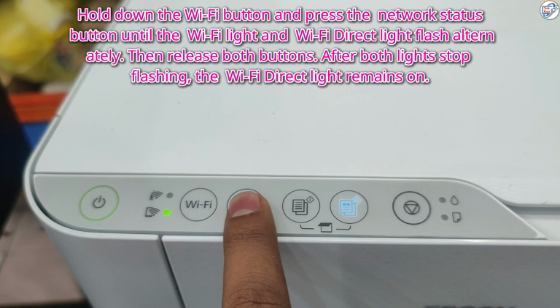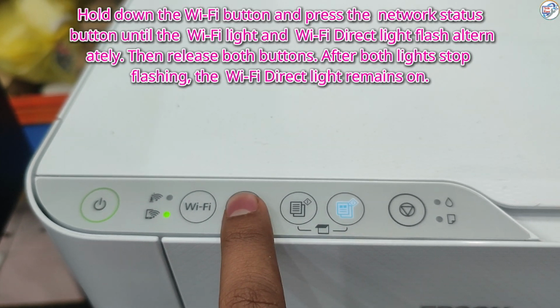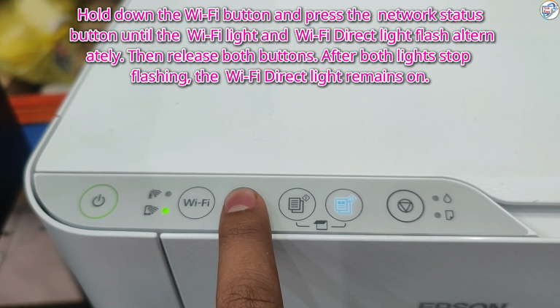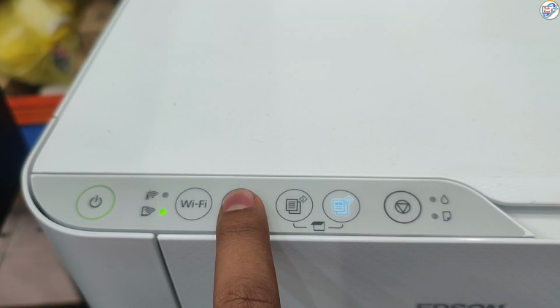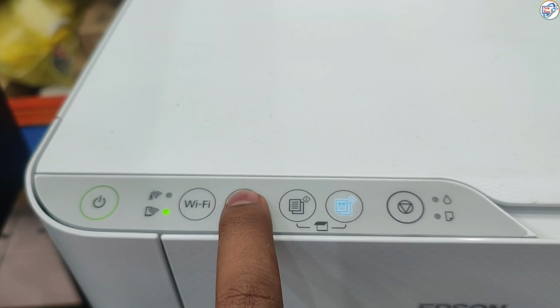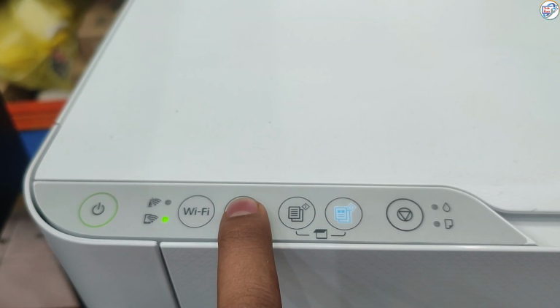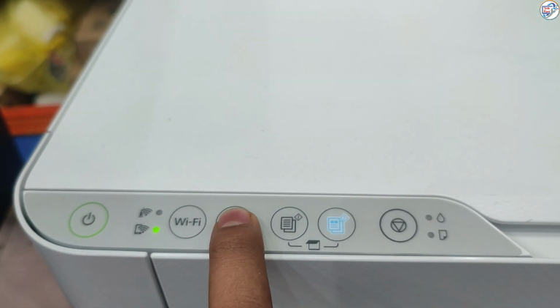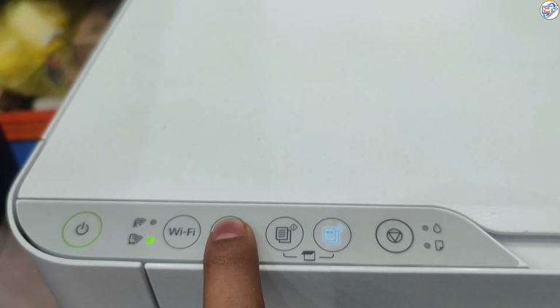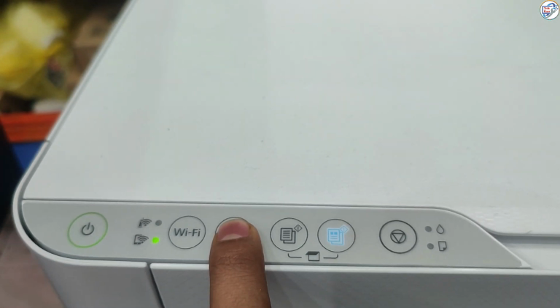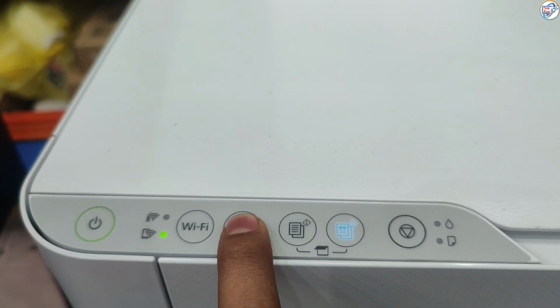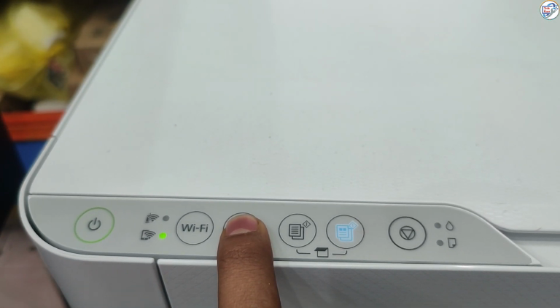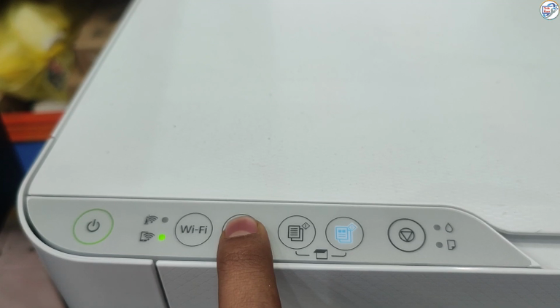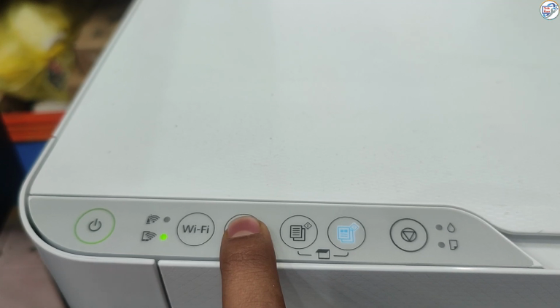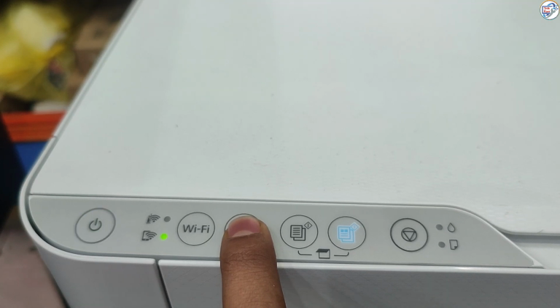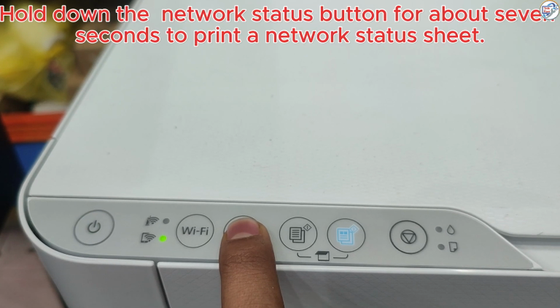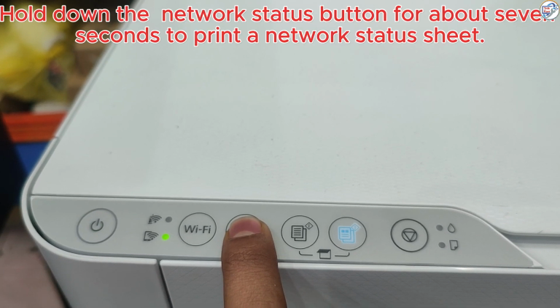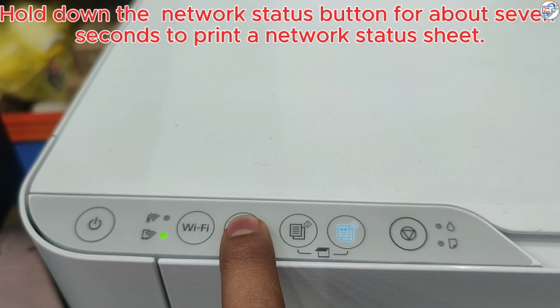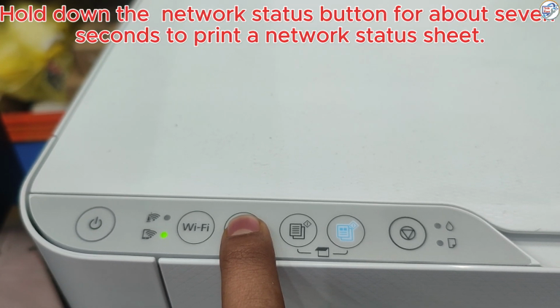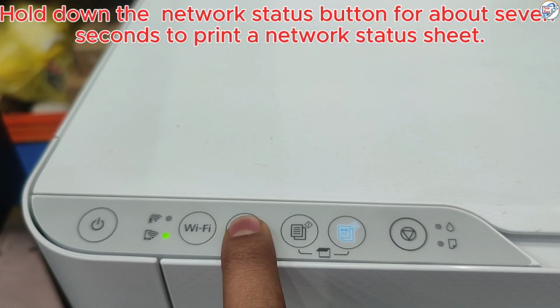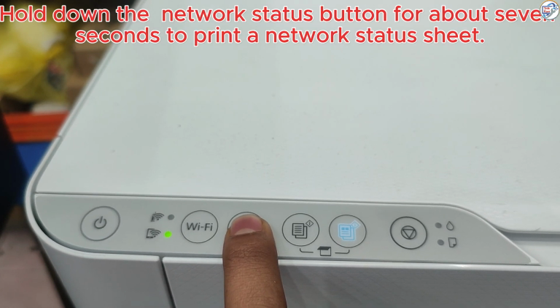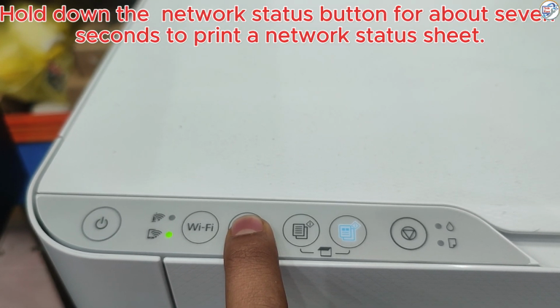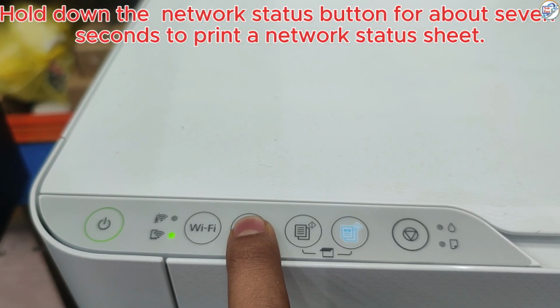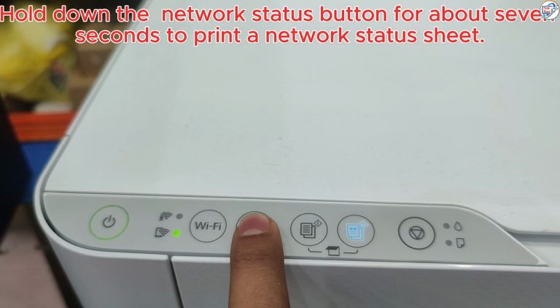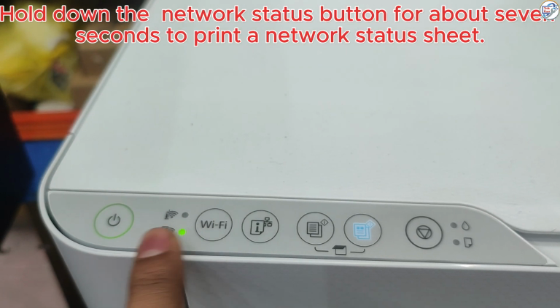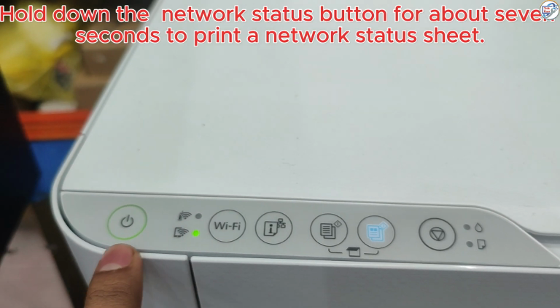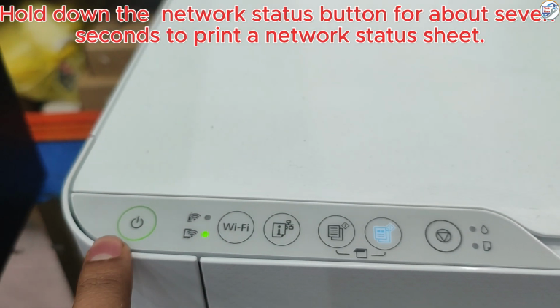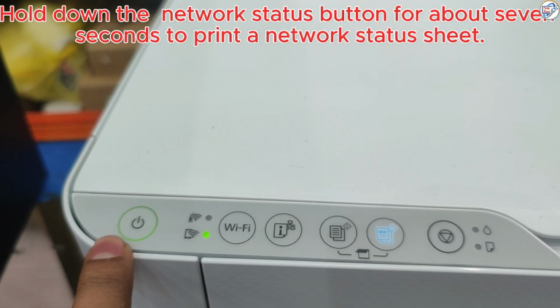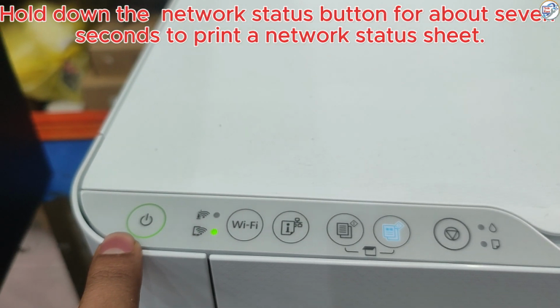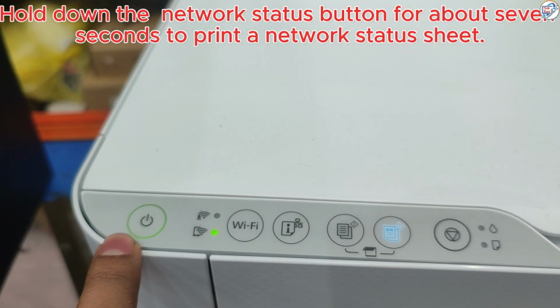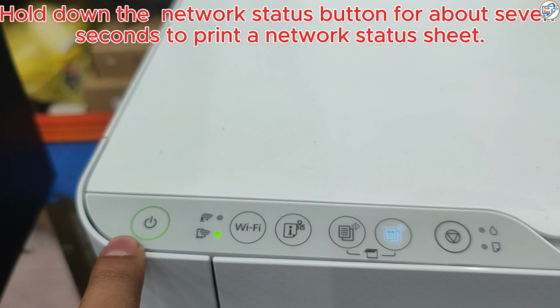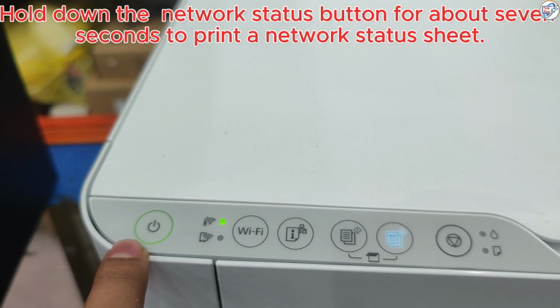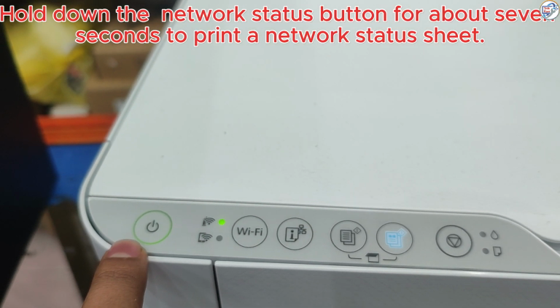Hold down the Network Status button for about 7 seconds to print a Network Status sheet.